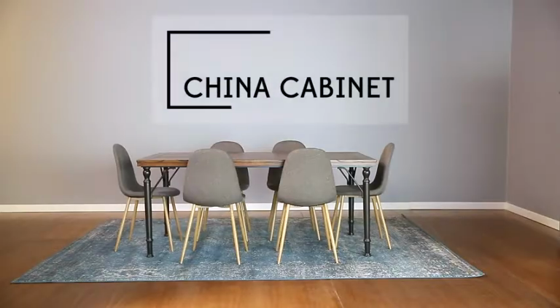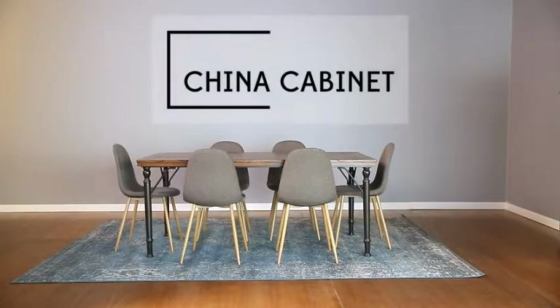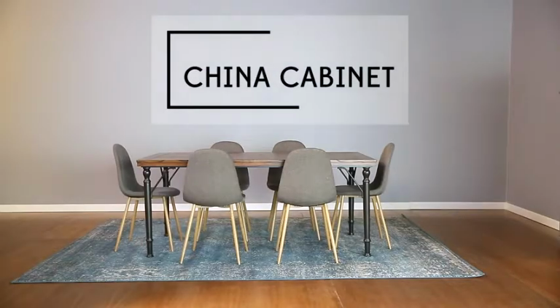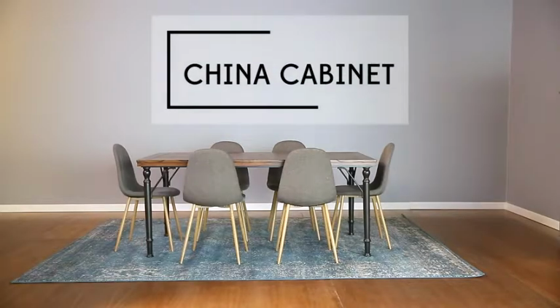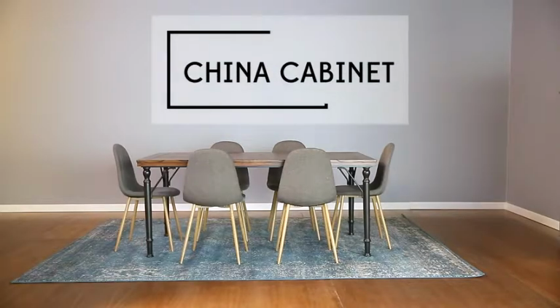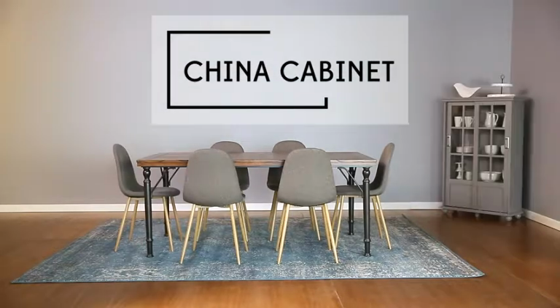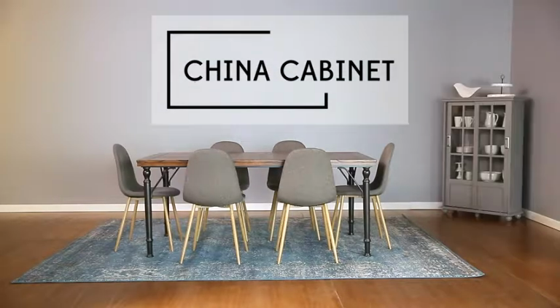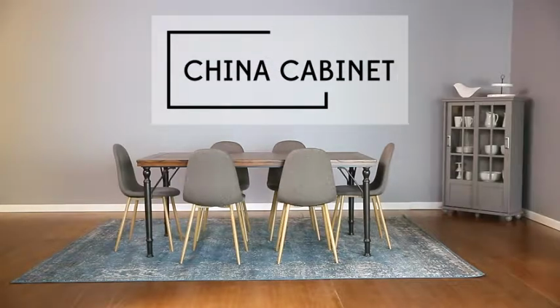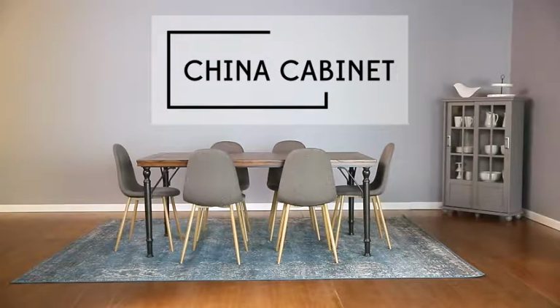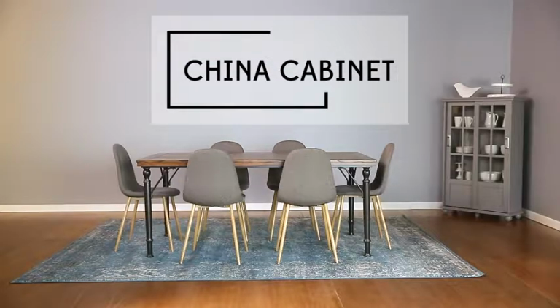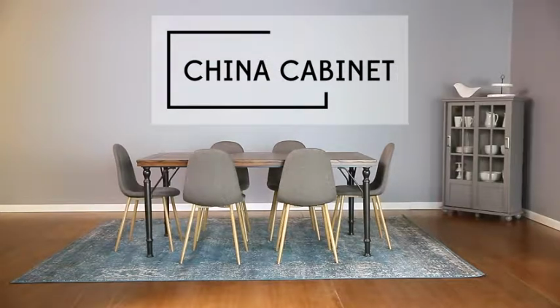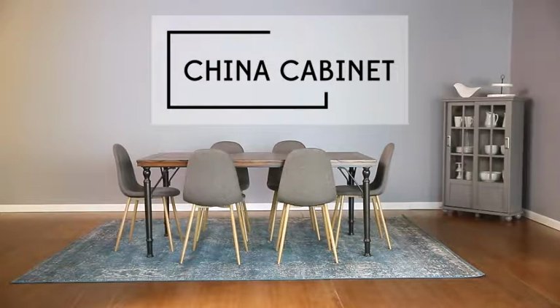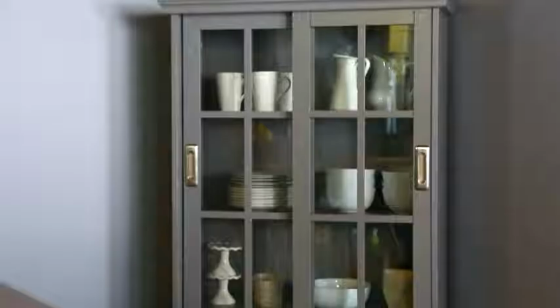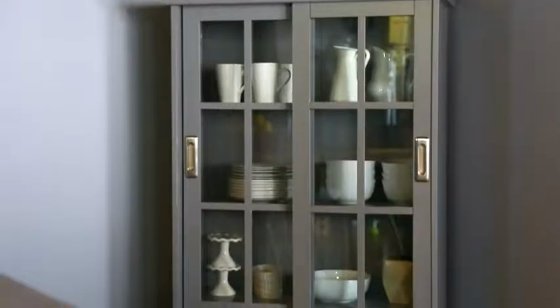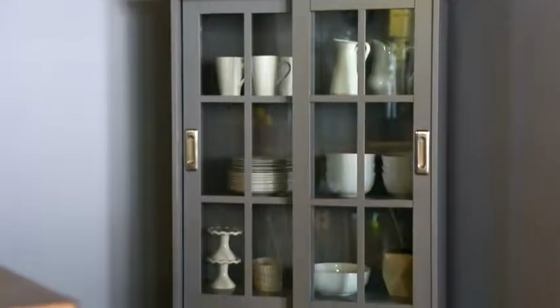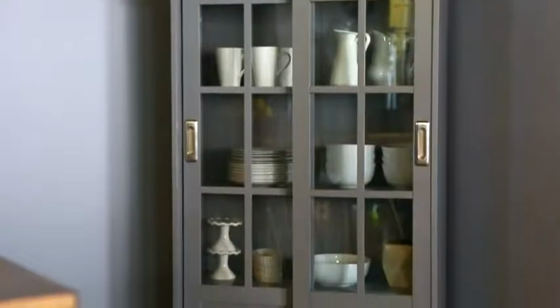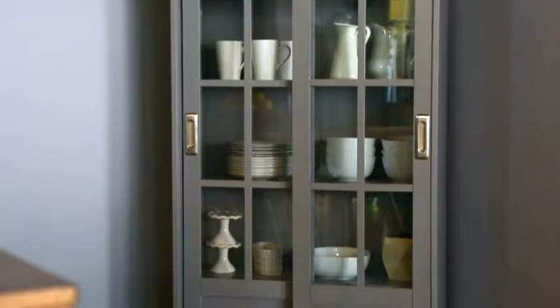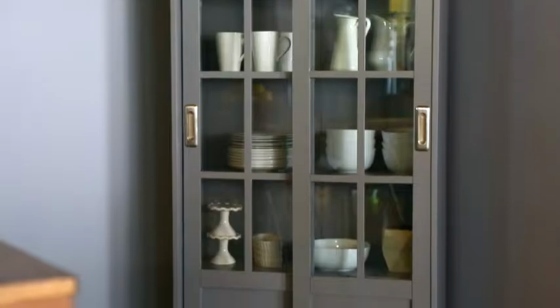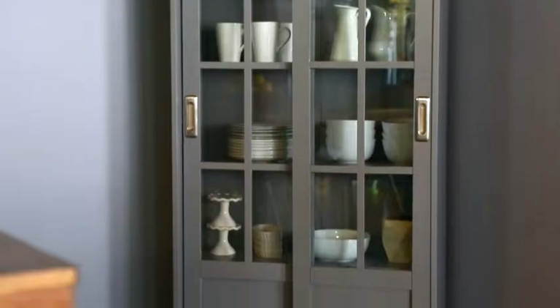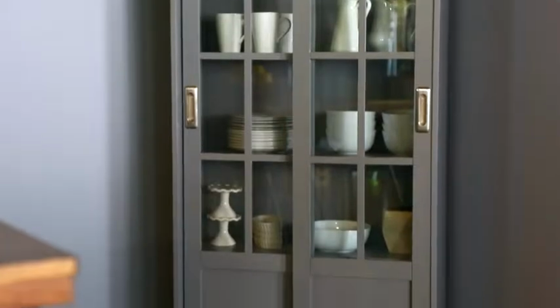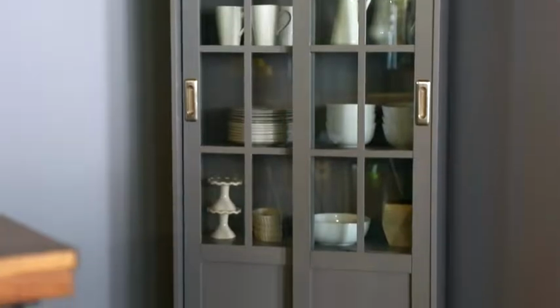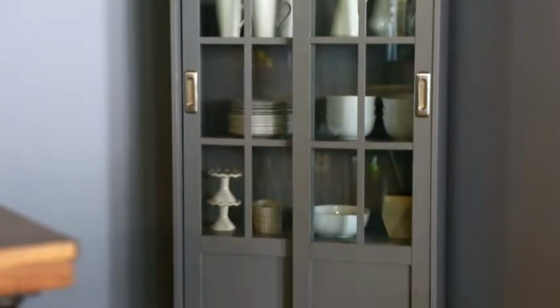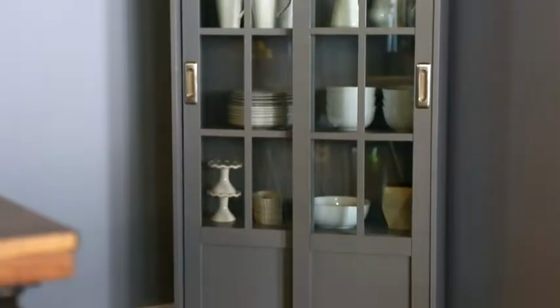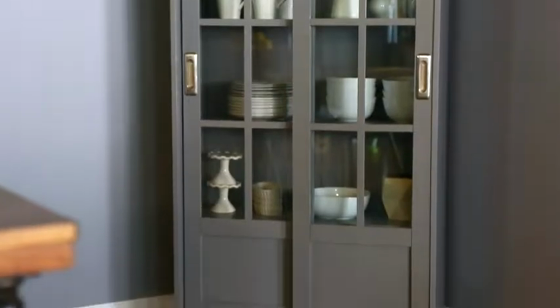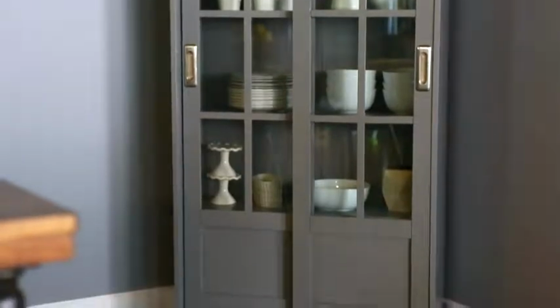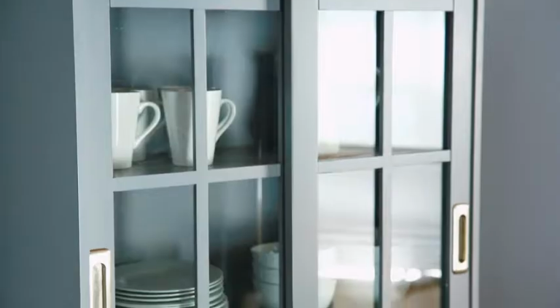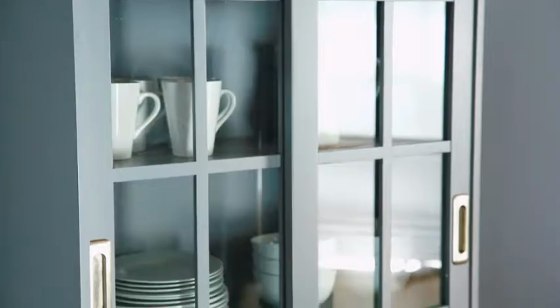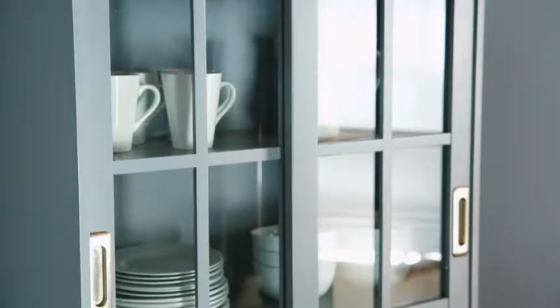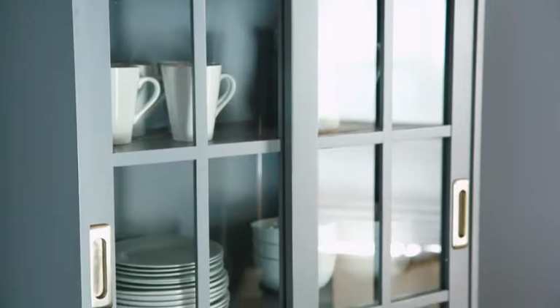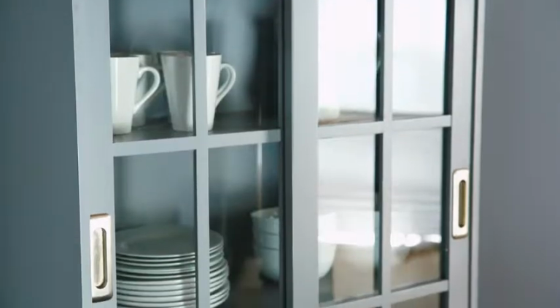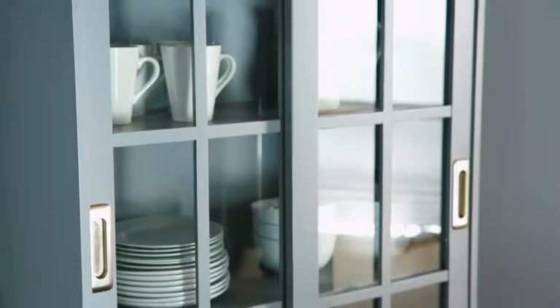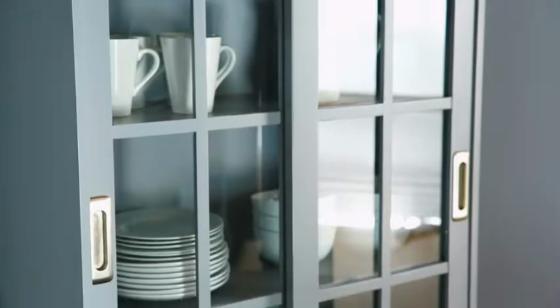Consider adding a china cabinet. It's a great place to store plates and platters that may be reserved for special occasions.